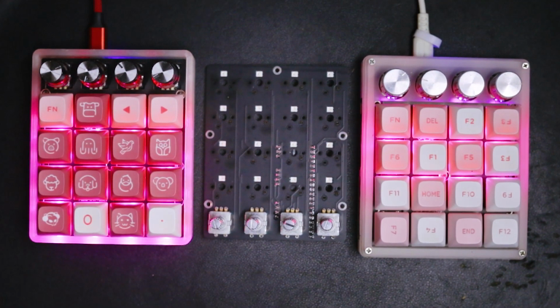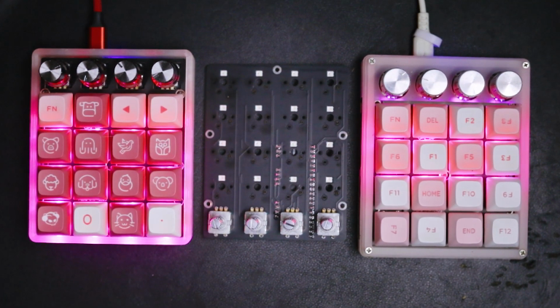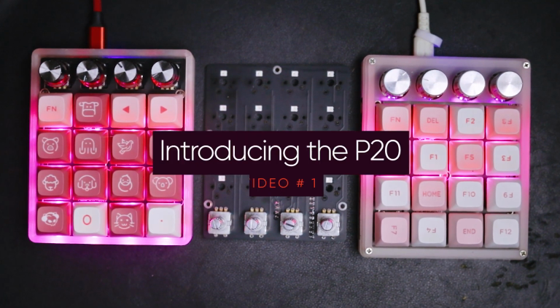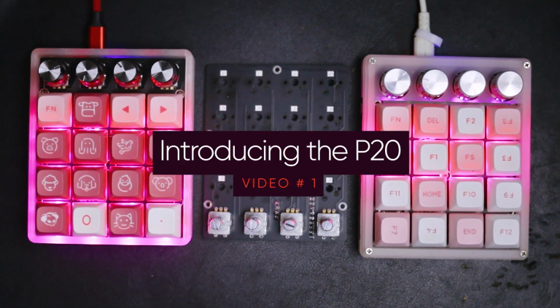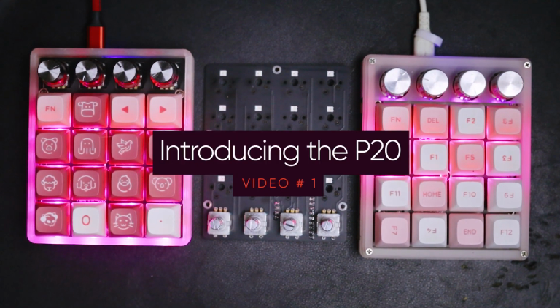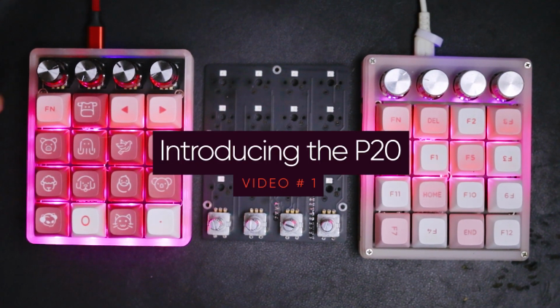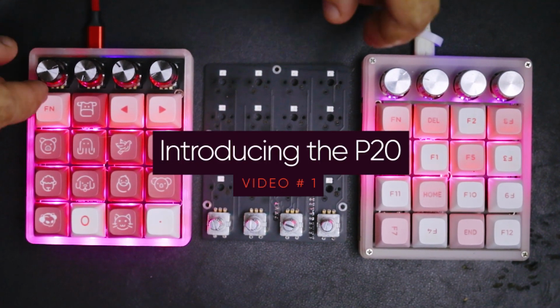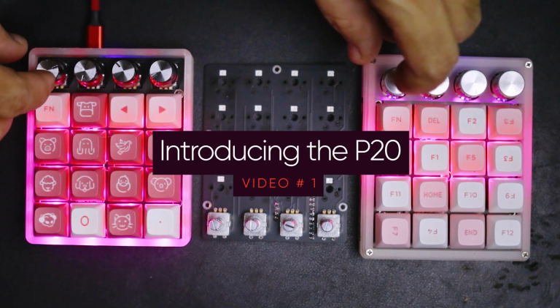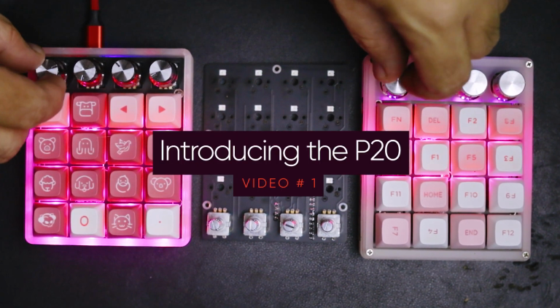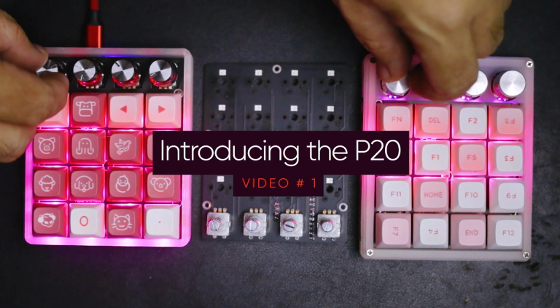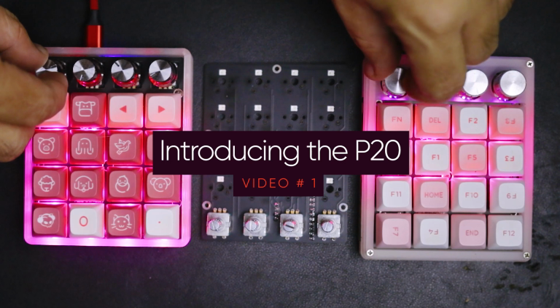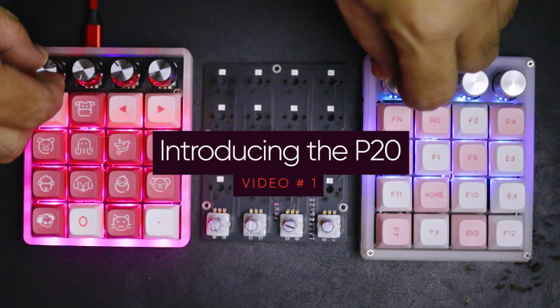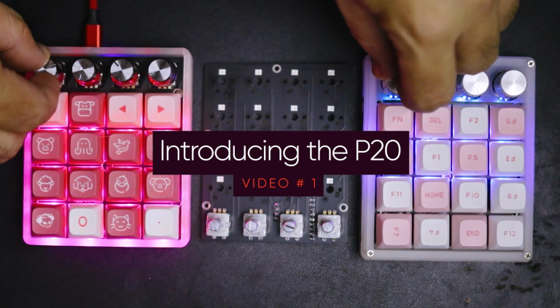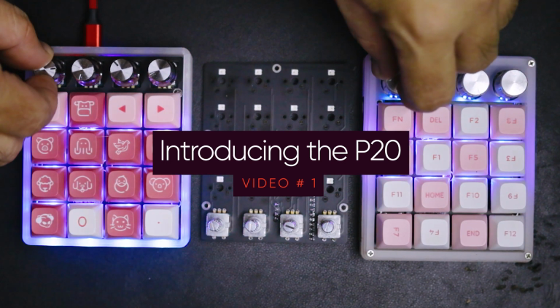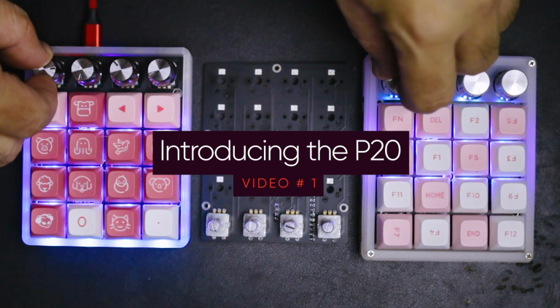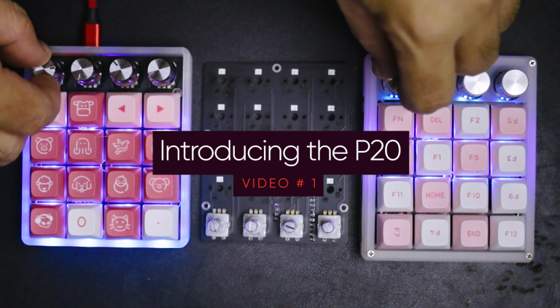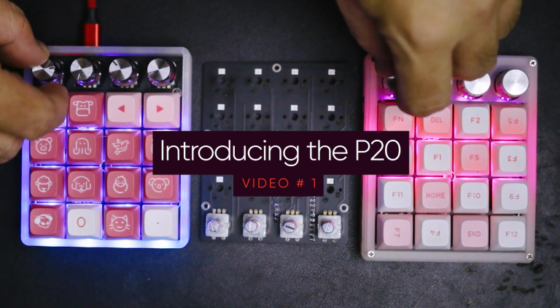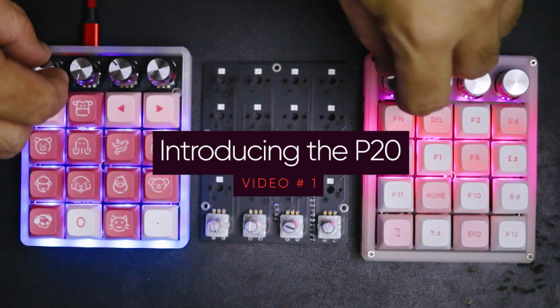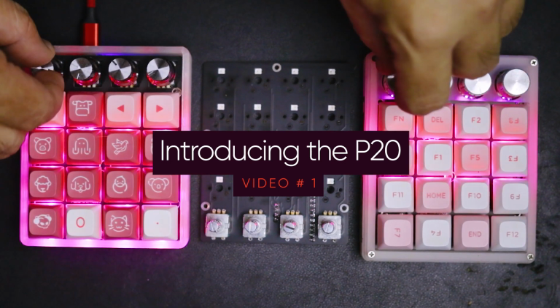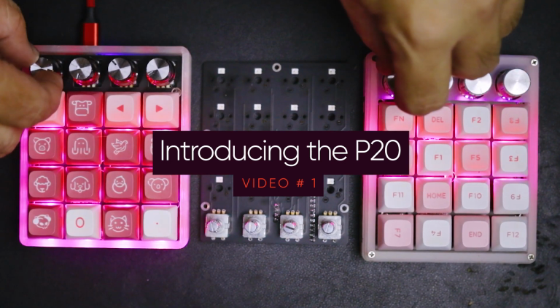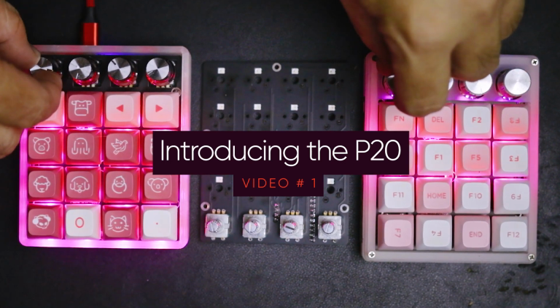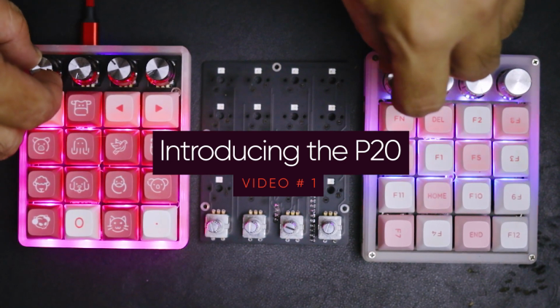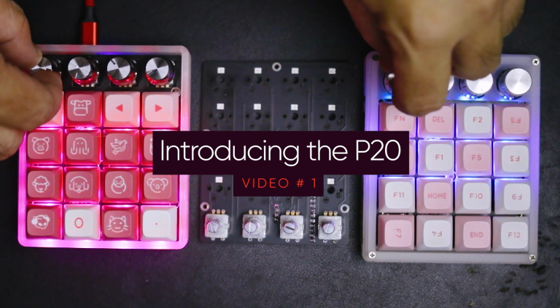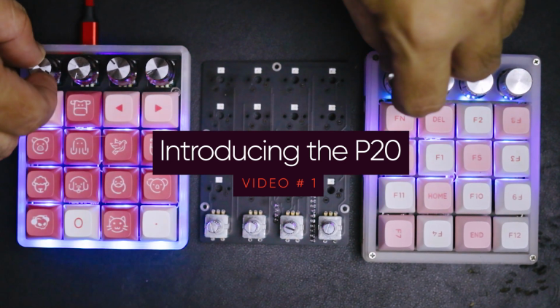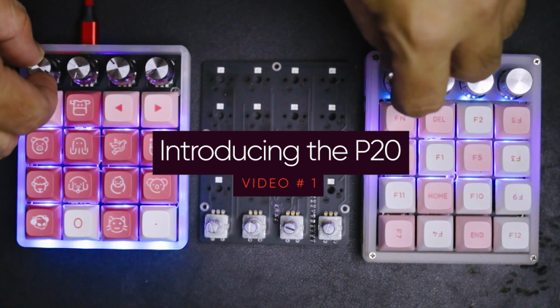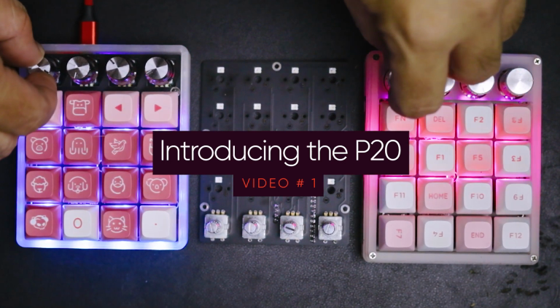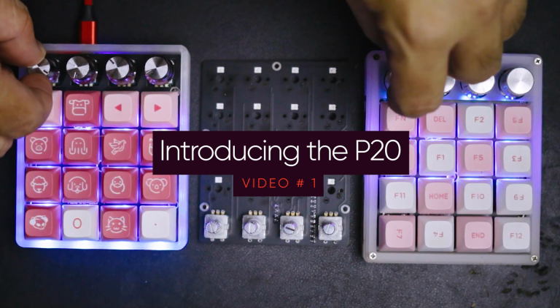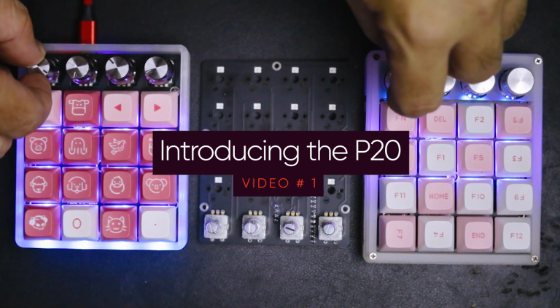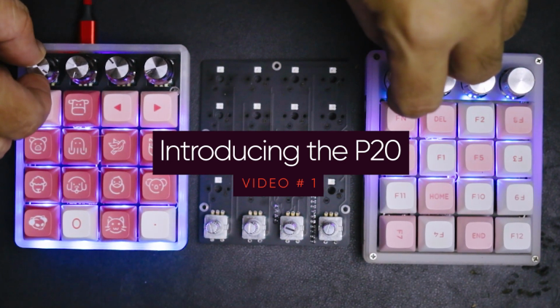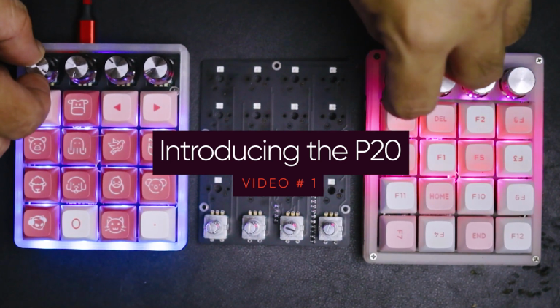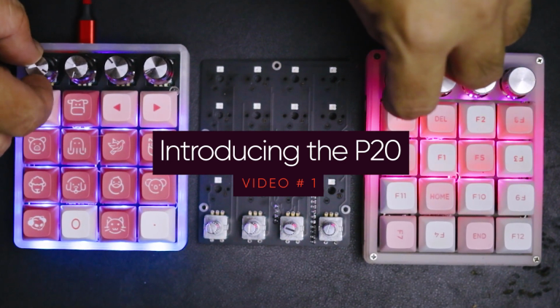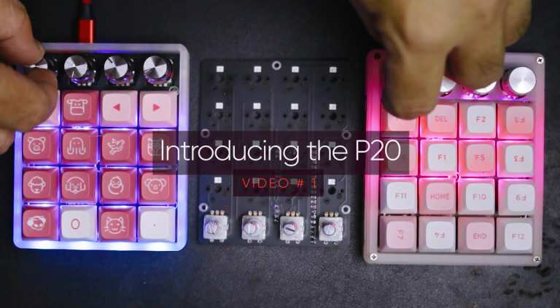This macro pad has made me very efficient in my work, enough that I want to share how I use it. So I hope this series will be useful for you too.